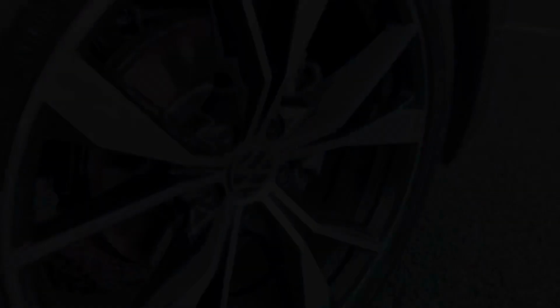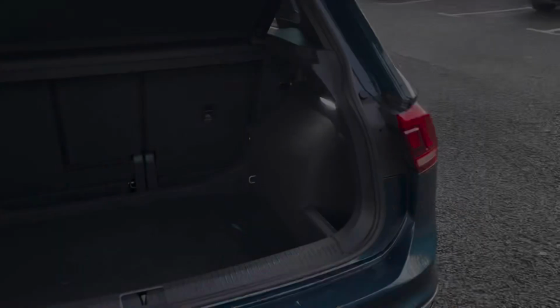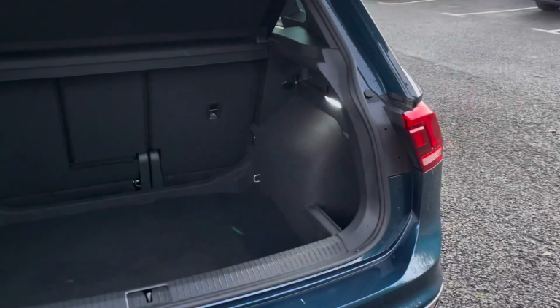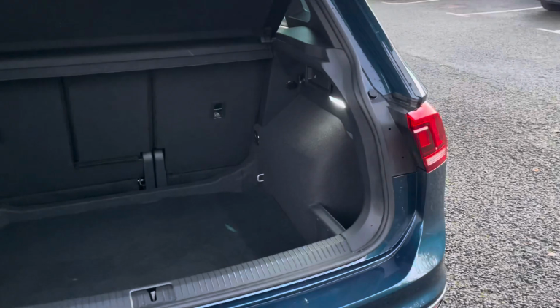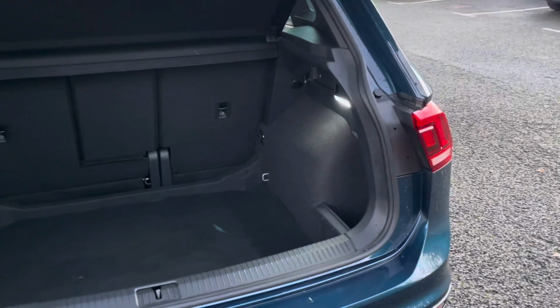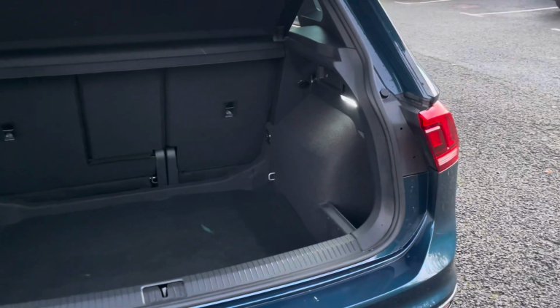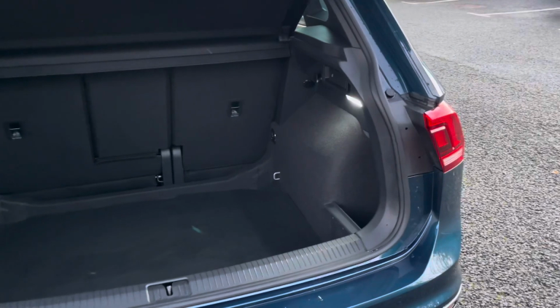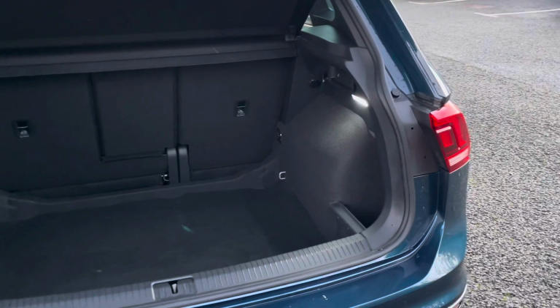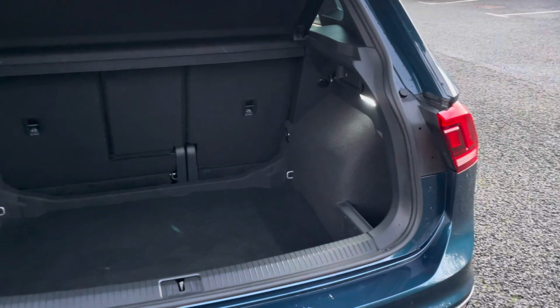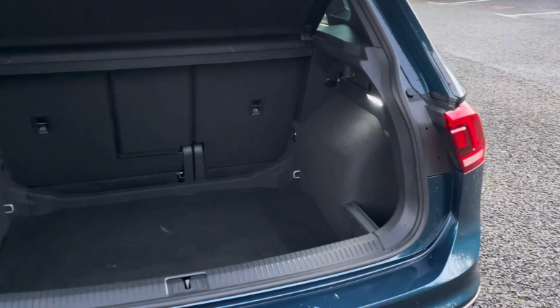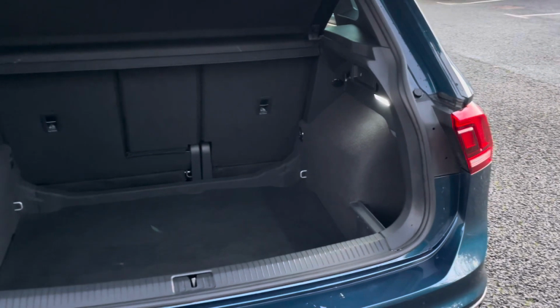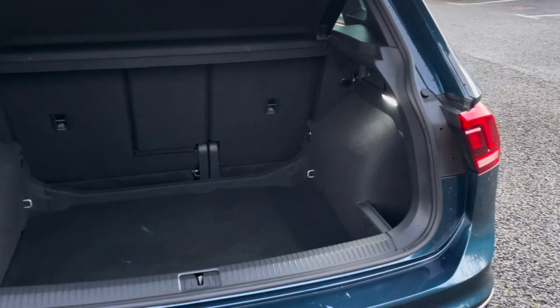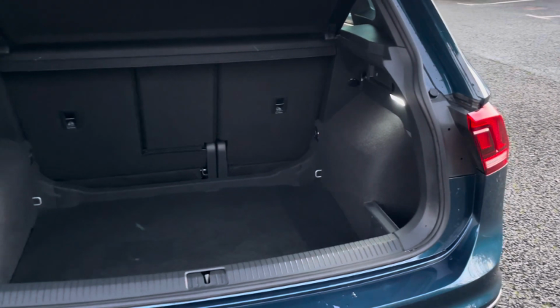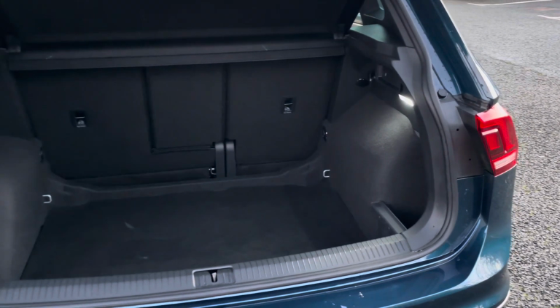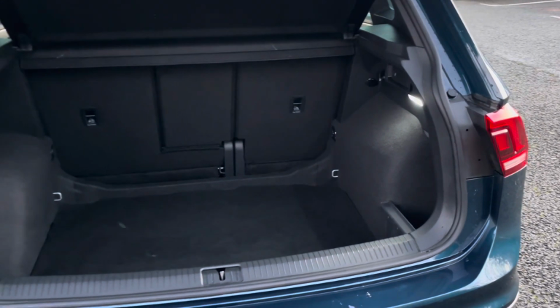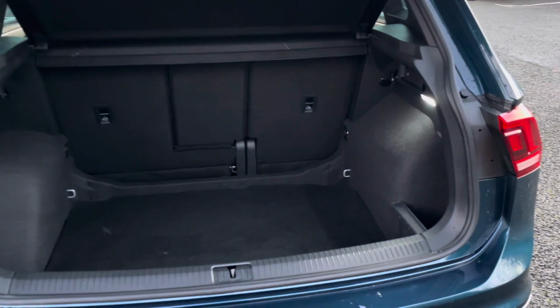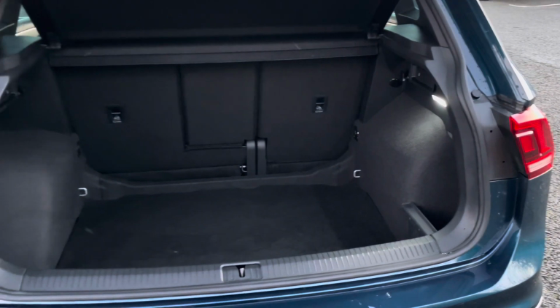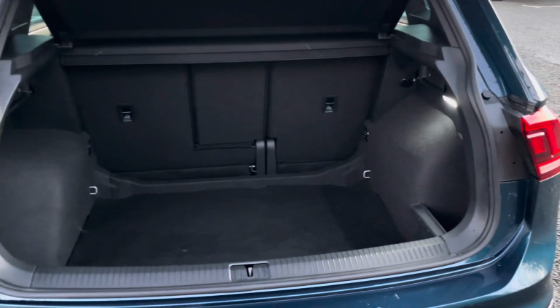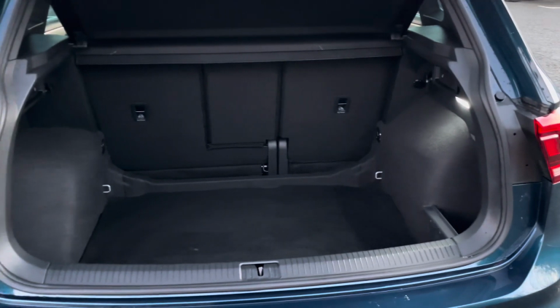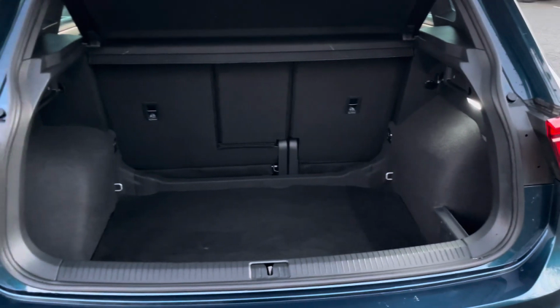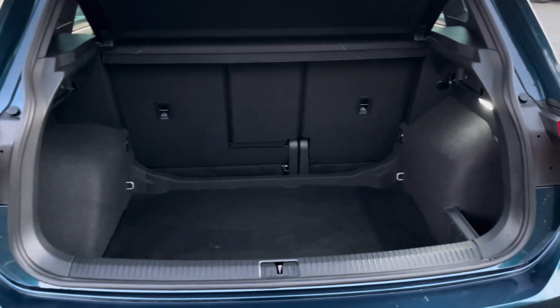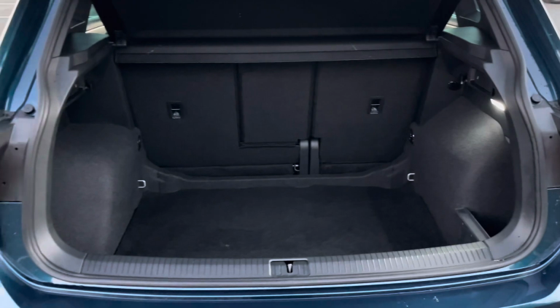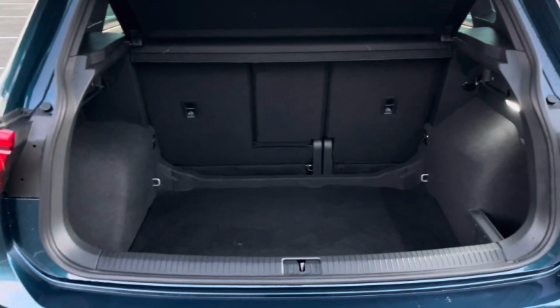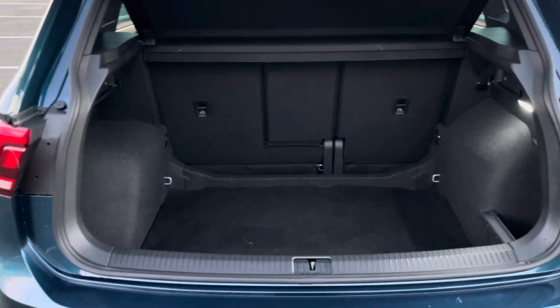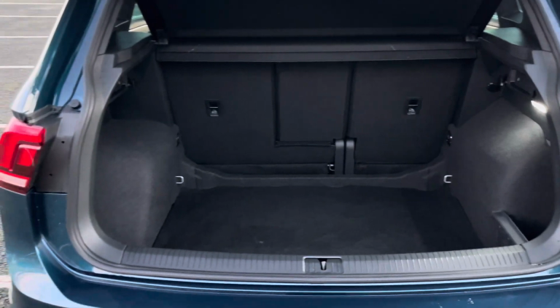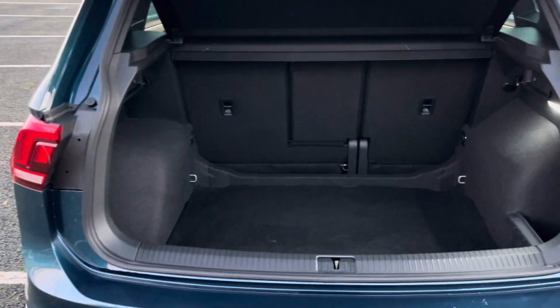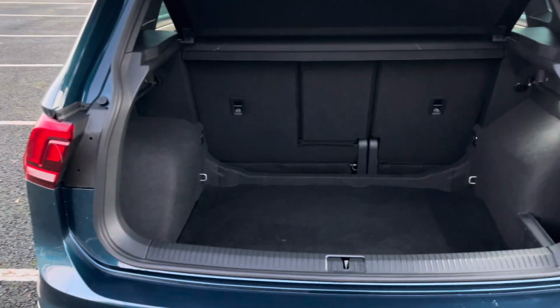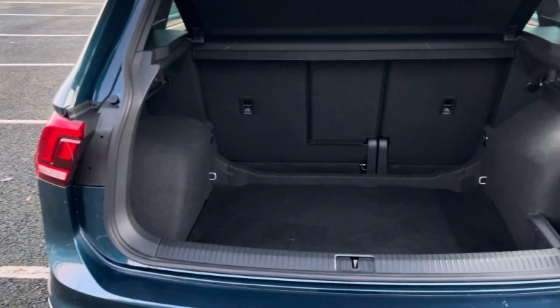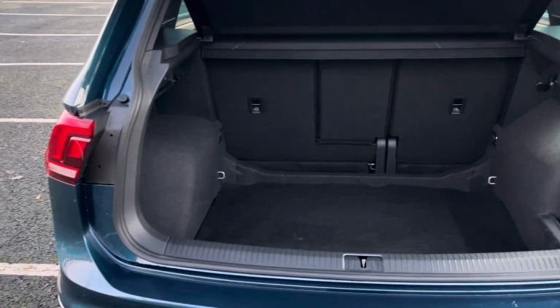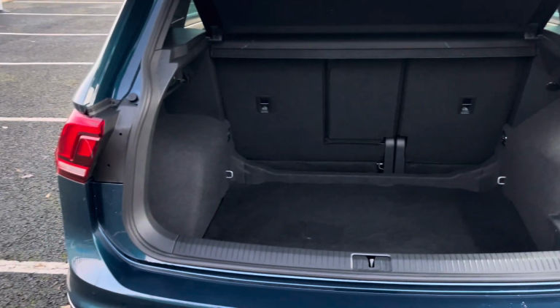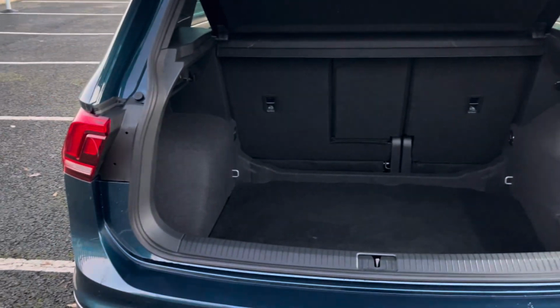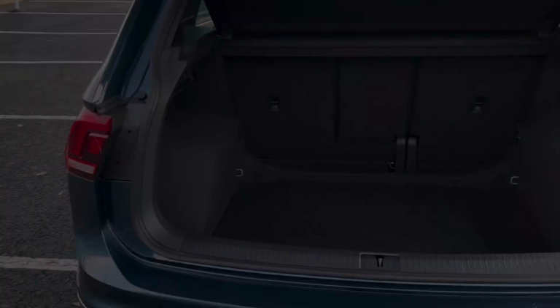The boot offers a very sizeable 615 litres storage capacity — that's plenty of room for weekly shopping, suitcases and more.